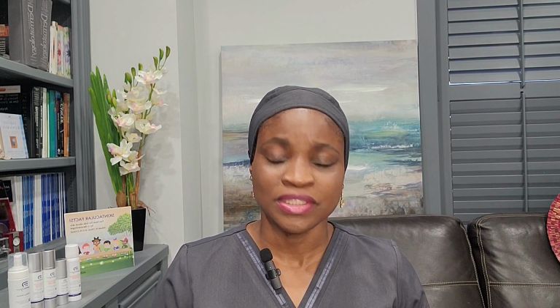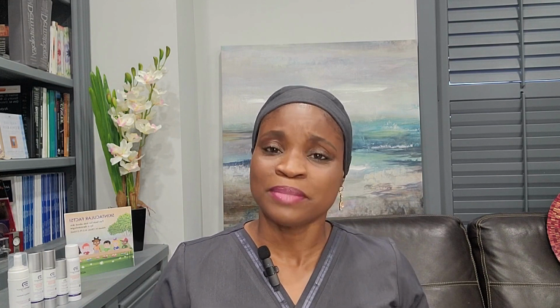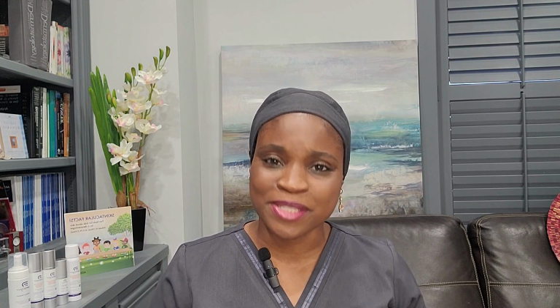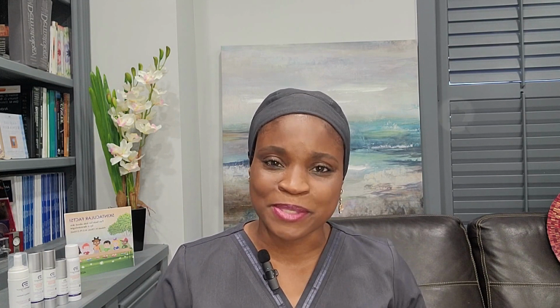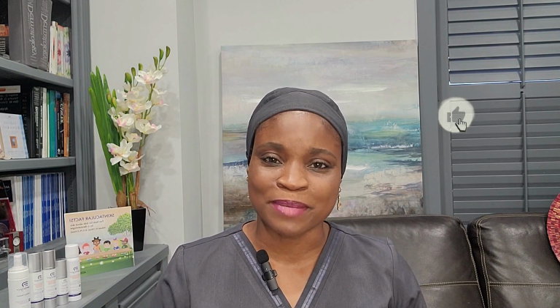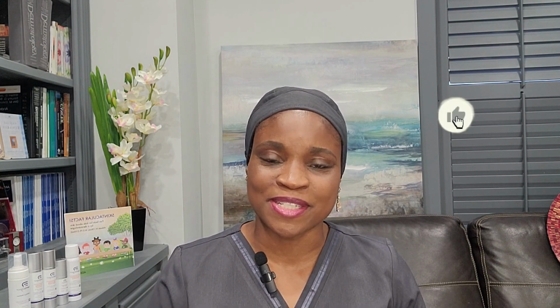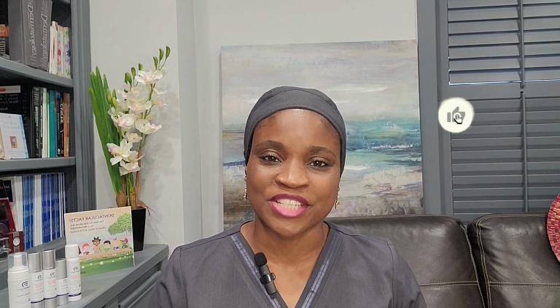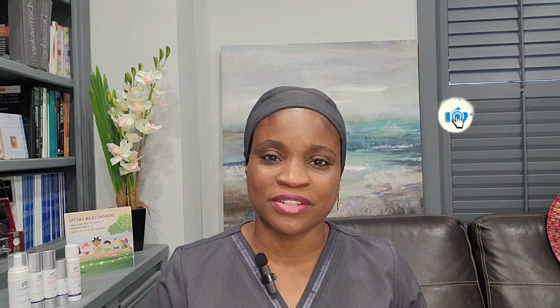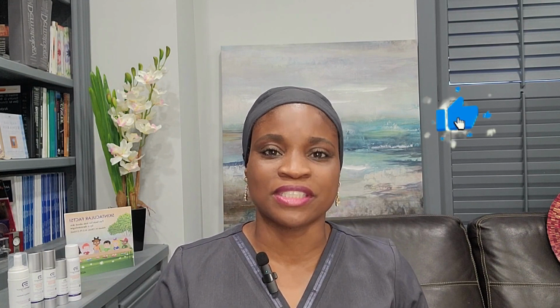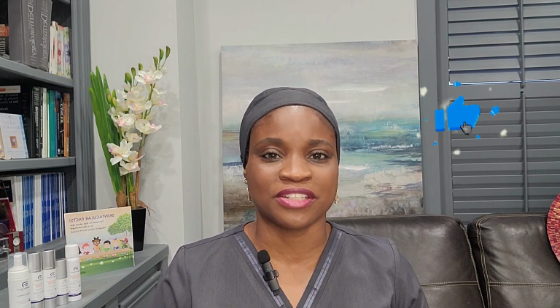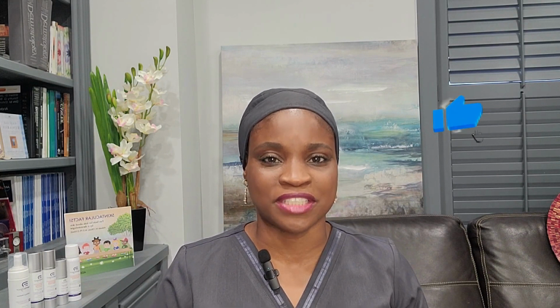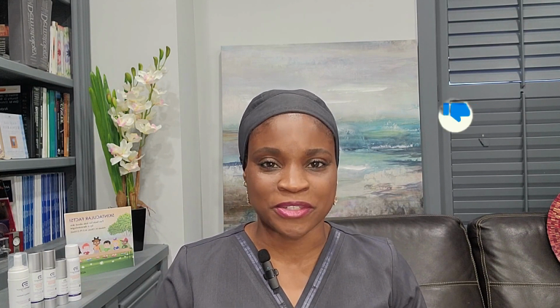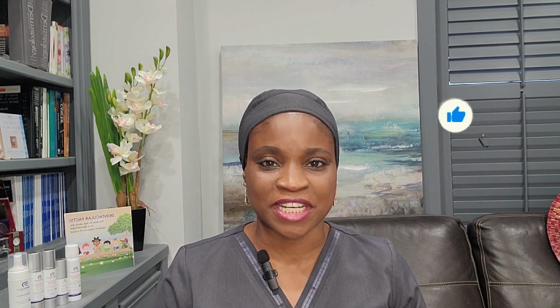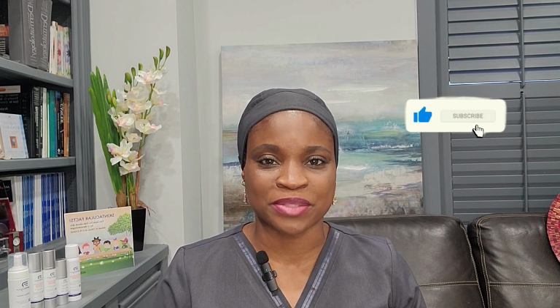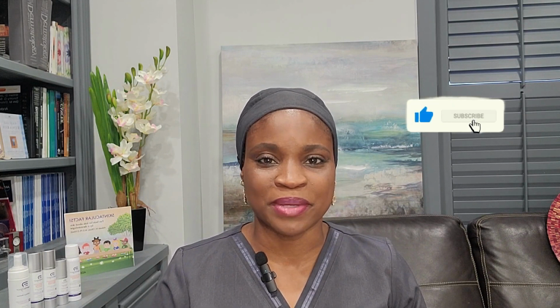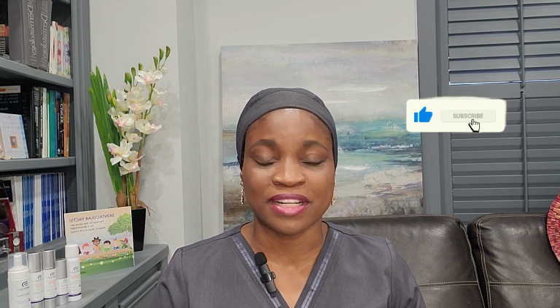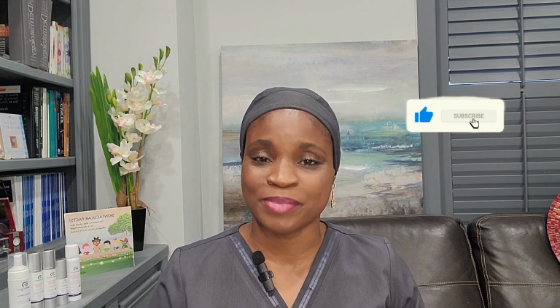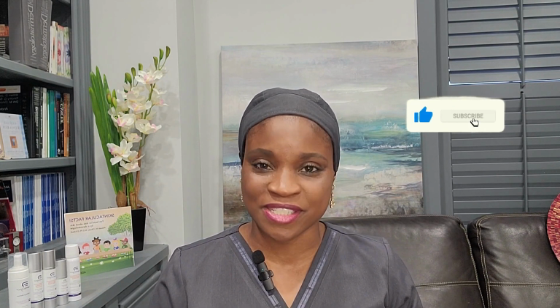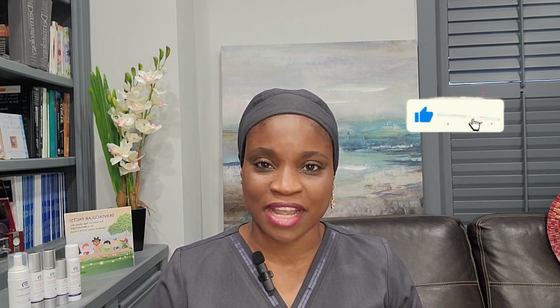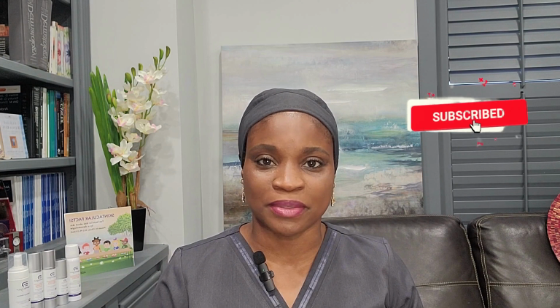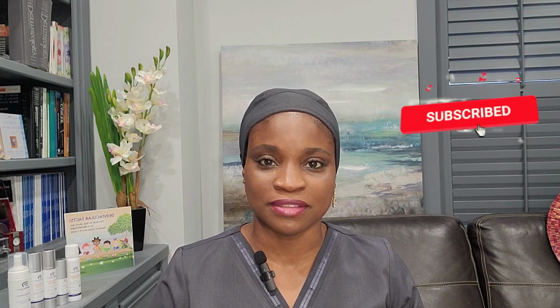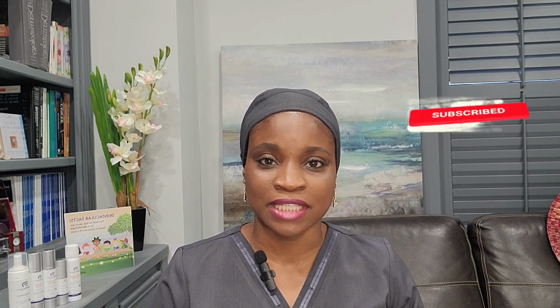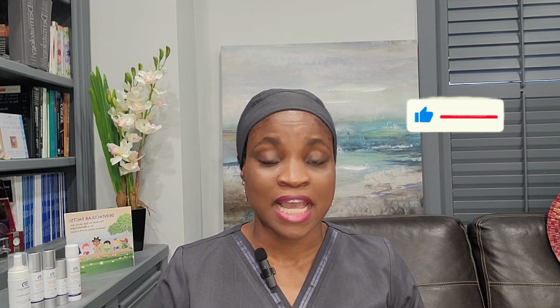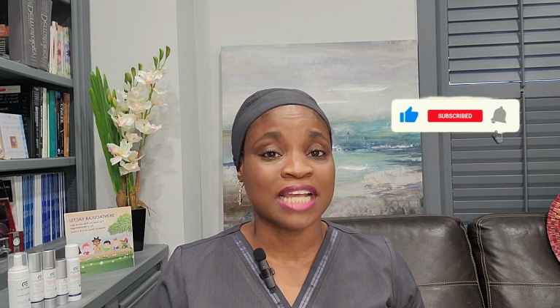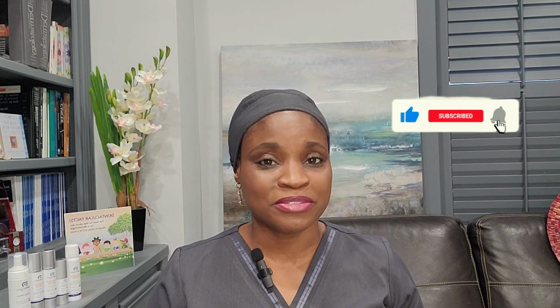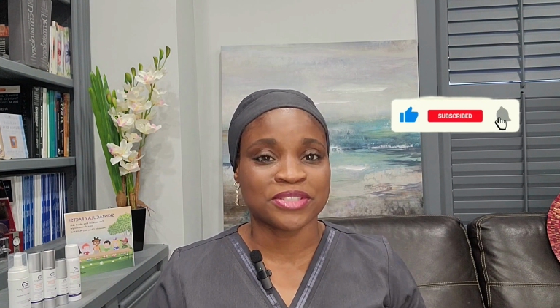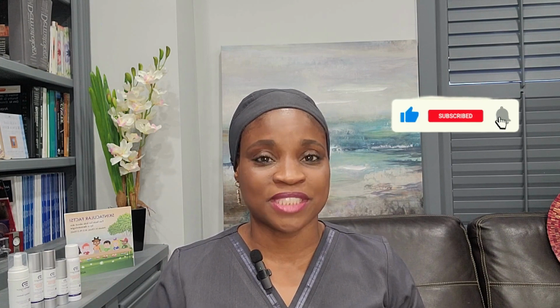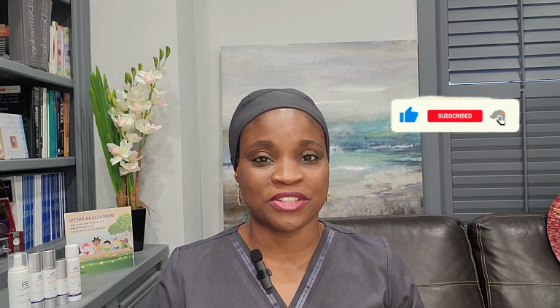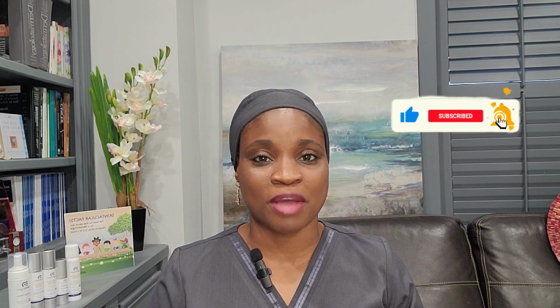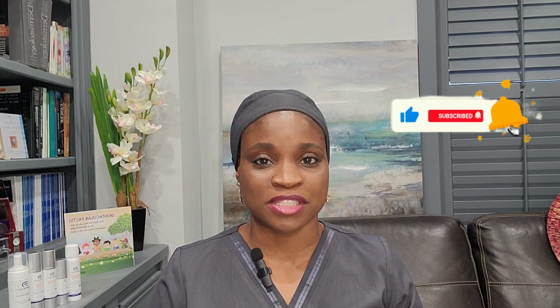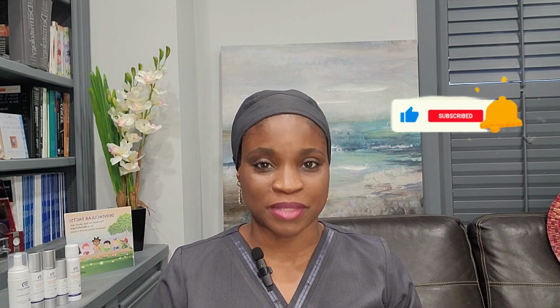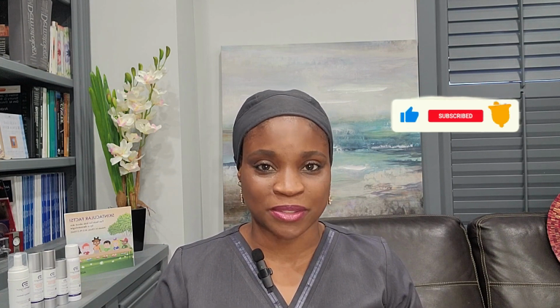Please subscribe to this channel, click on the notification bell as well as the like button, and I look forward to reading your comments below.